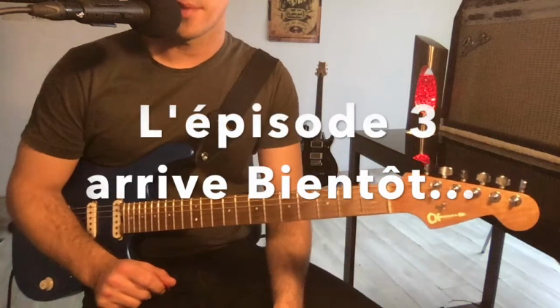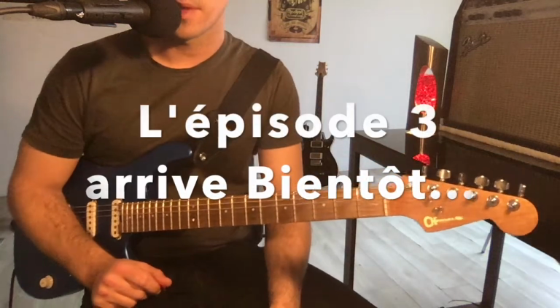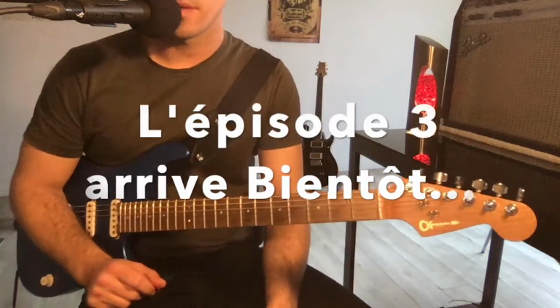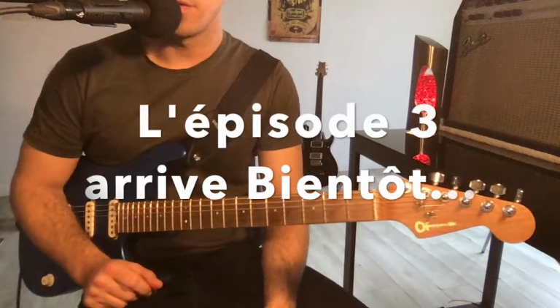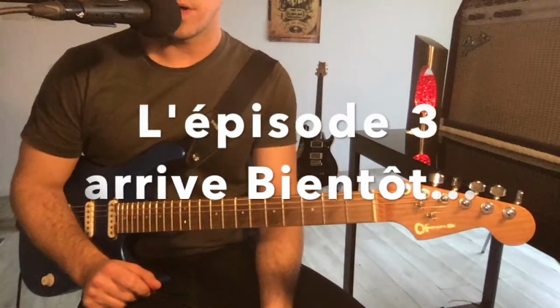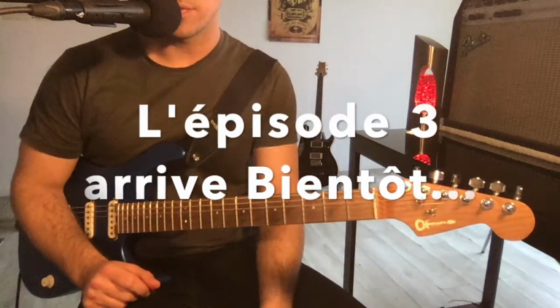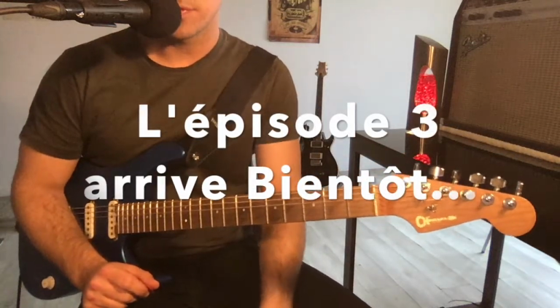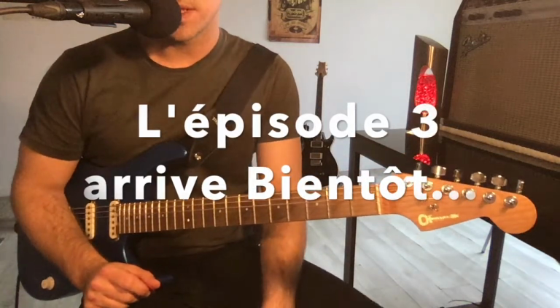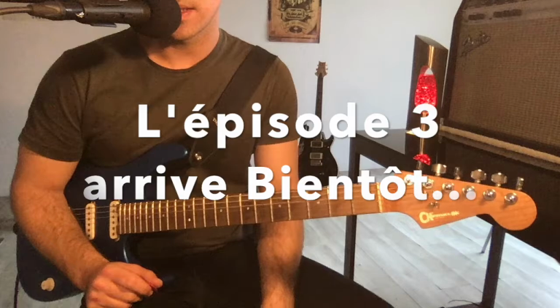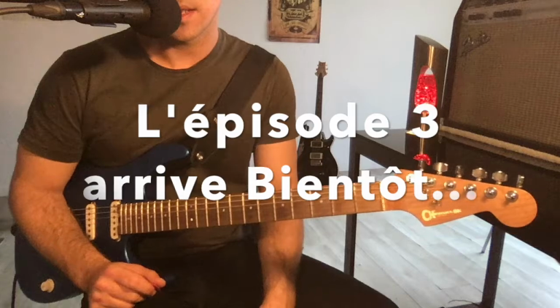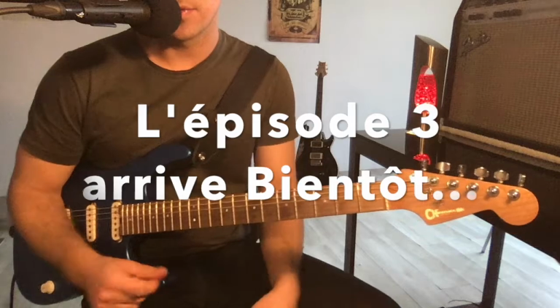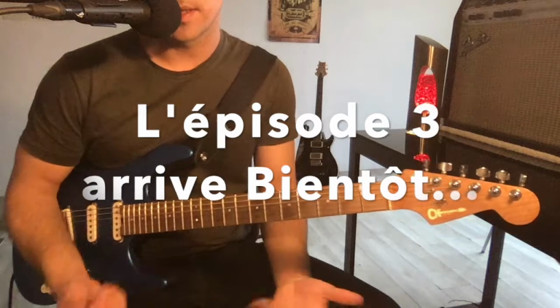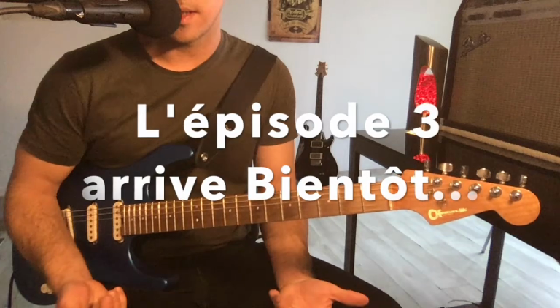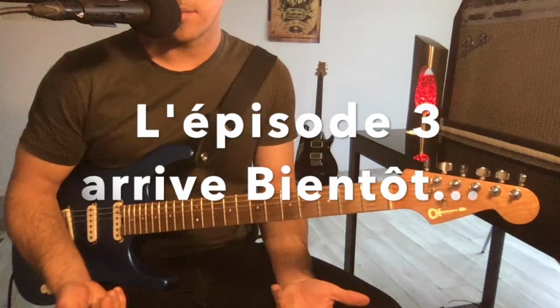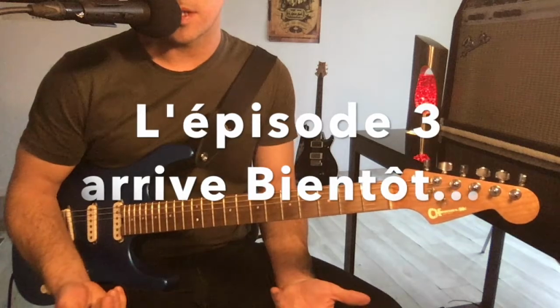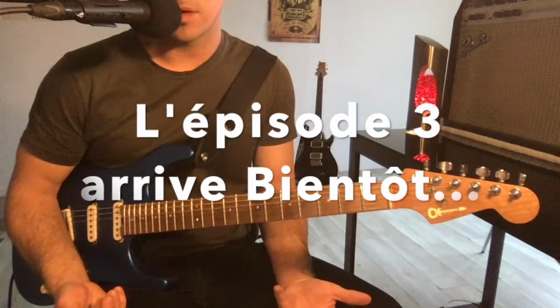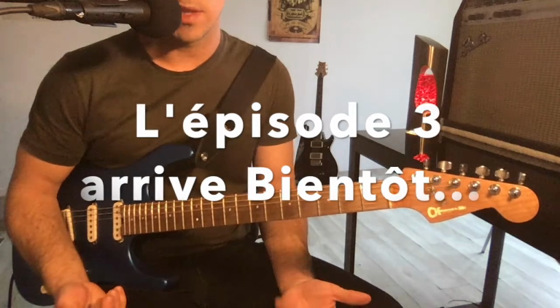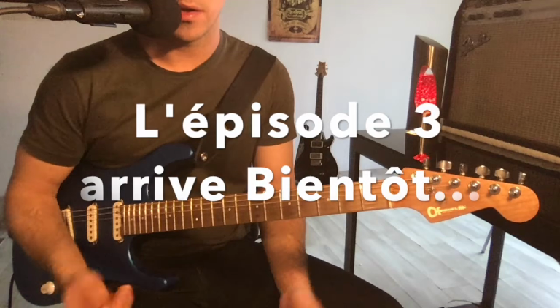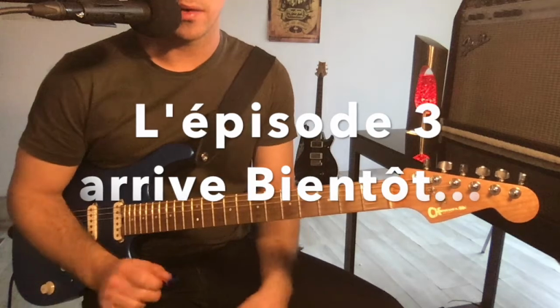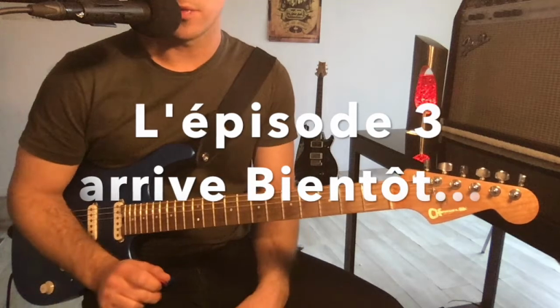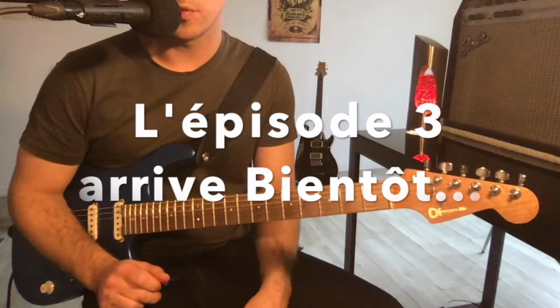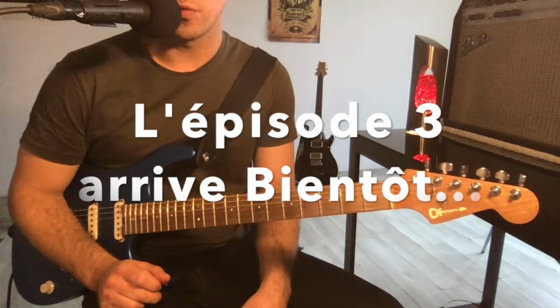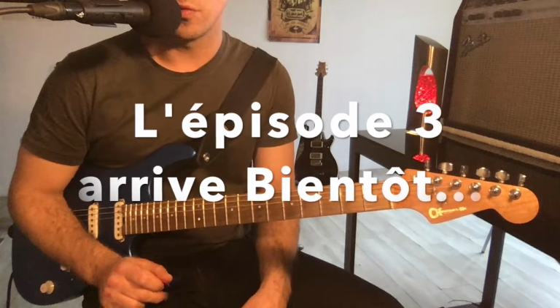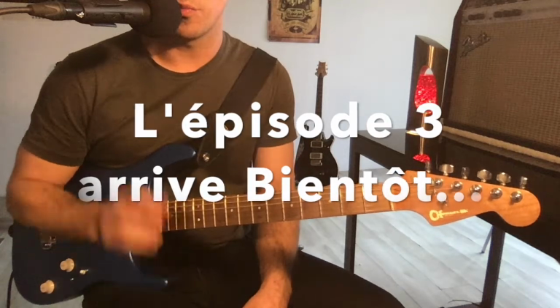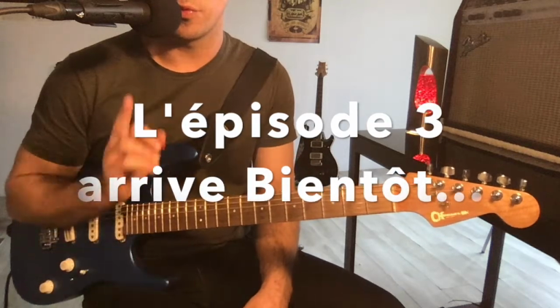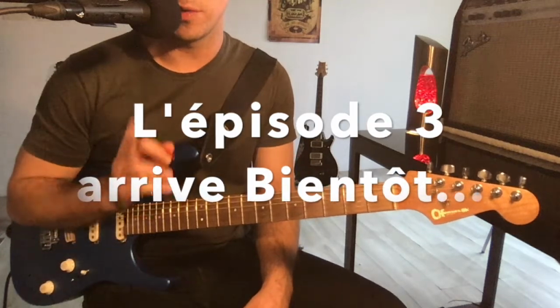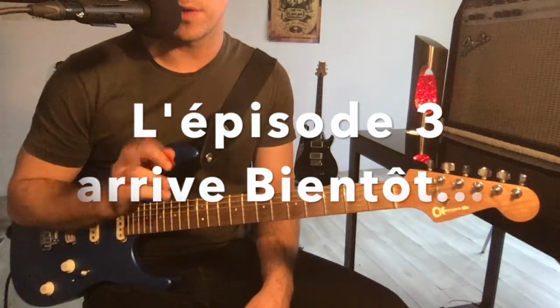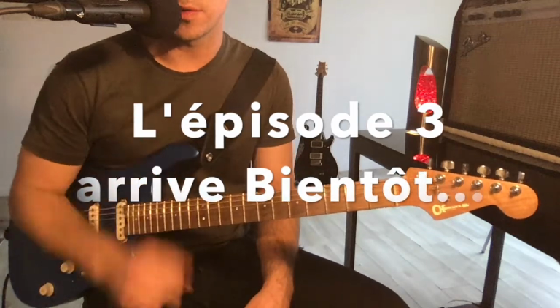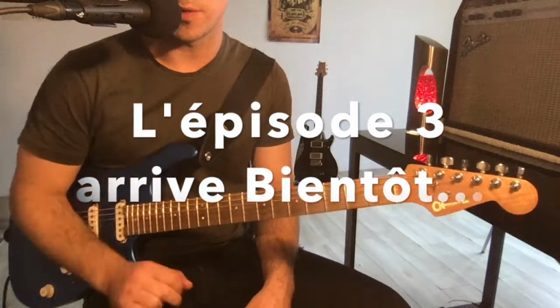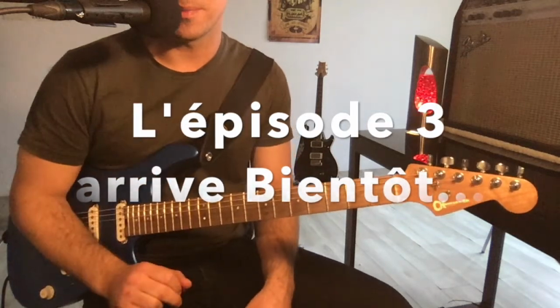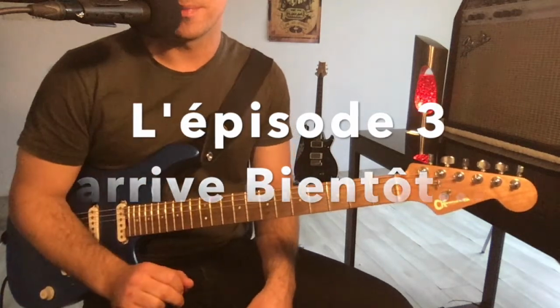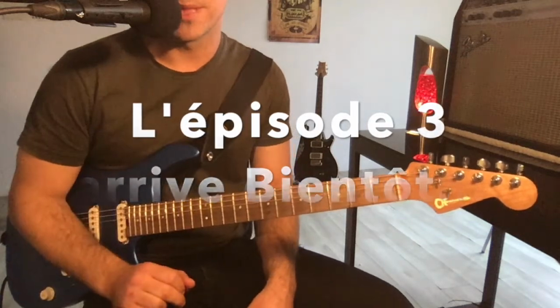So that's for this little recap of major and minor triads, we'll see you in episode 3, ciao!